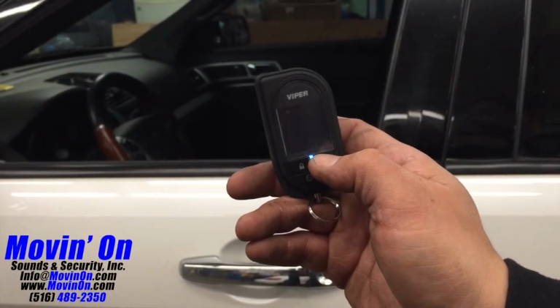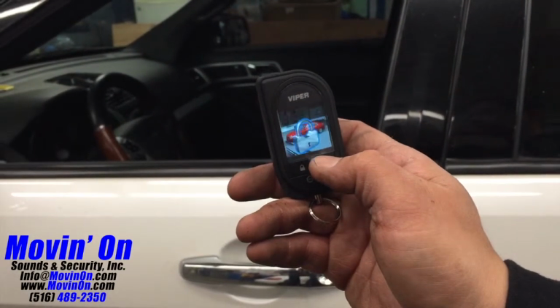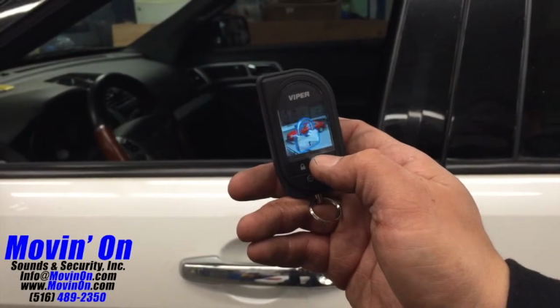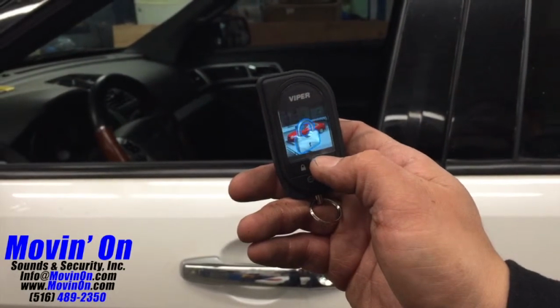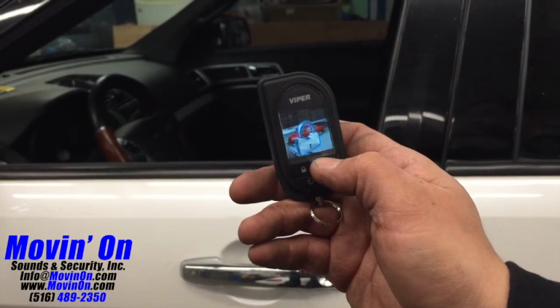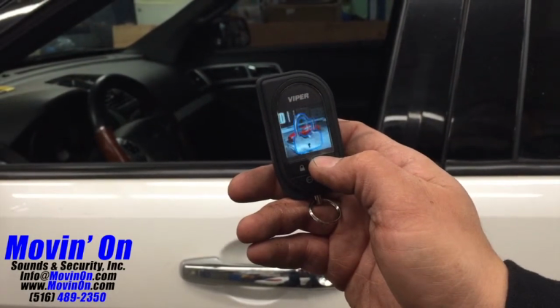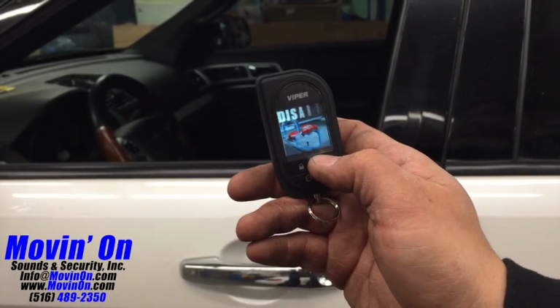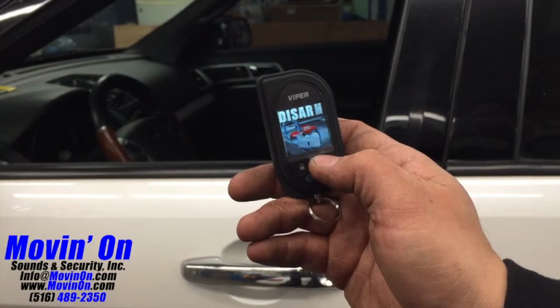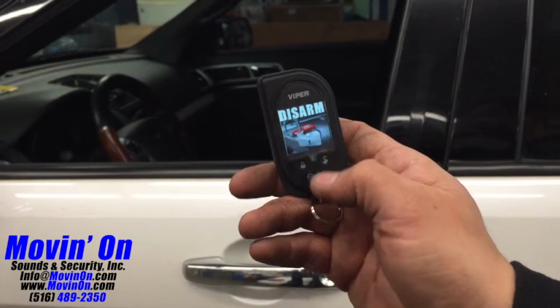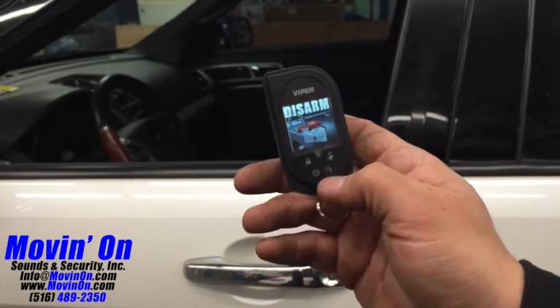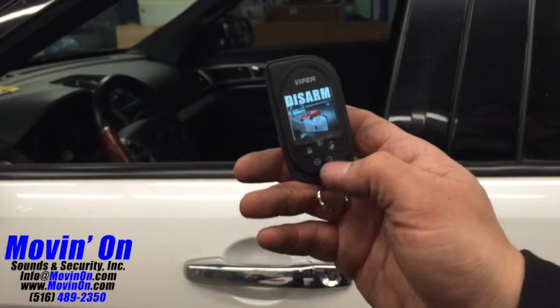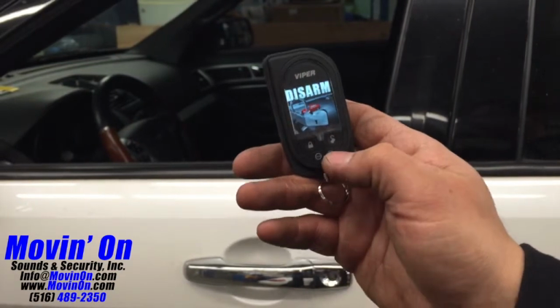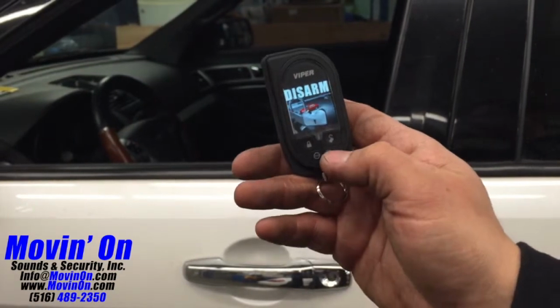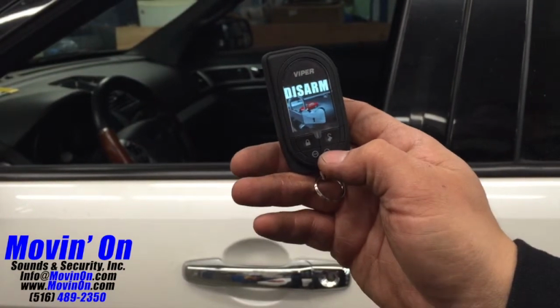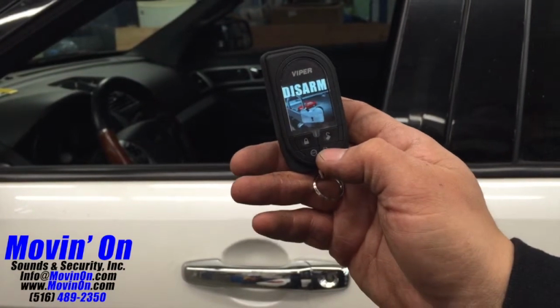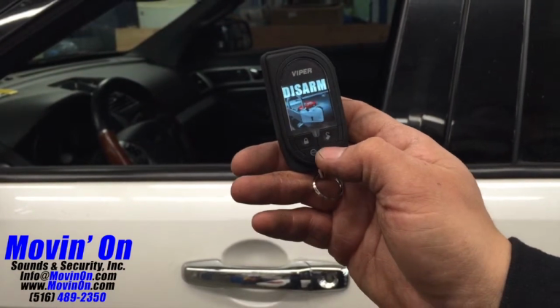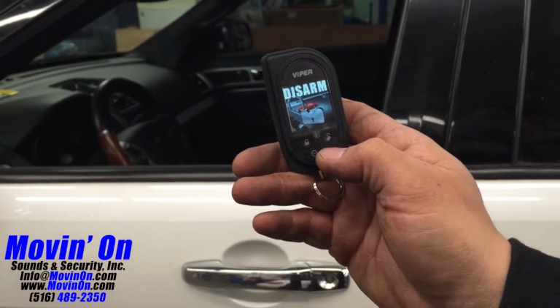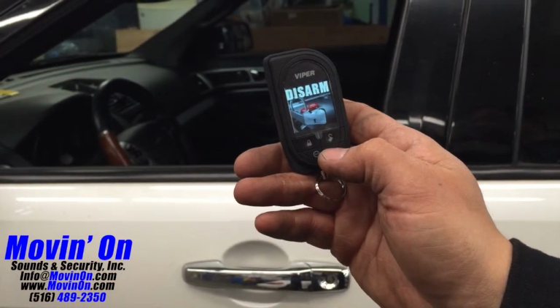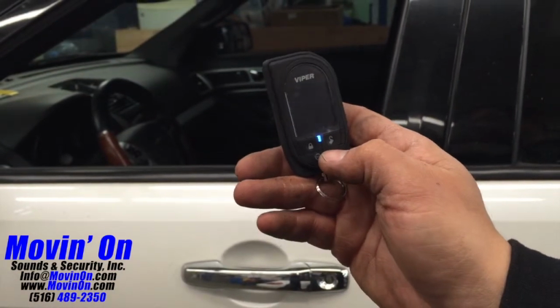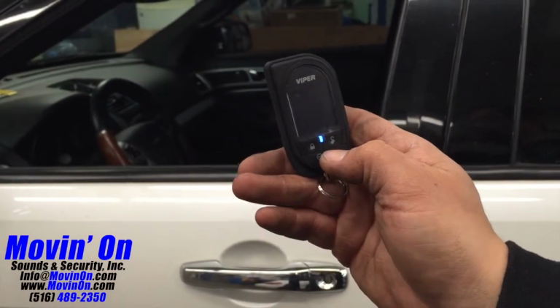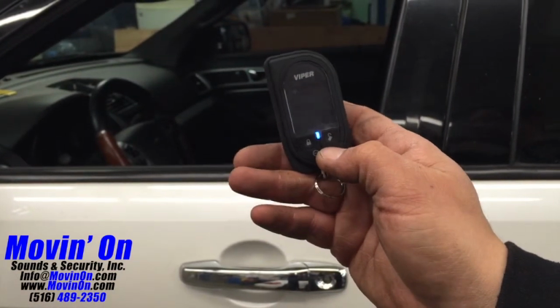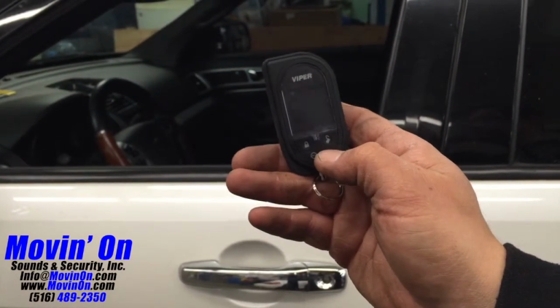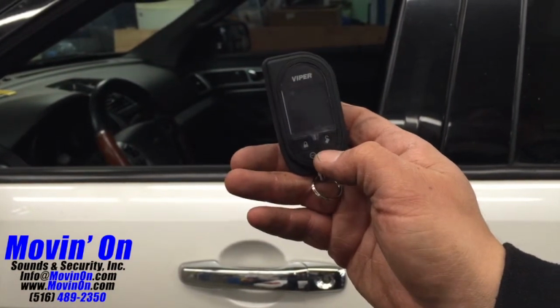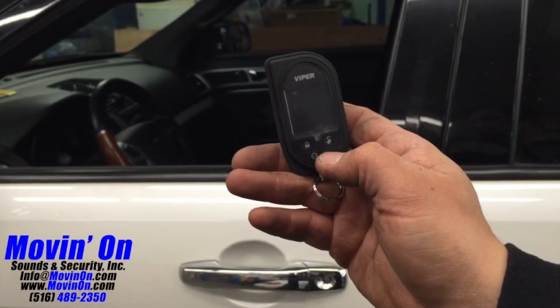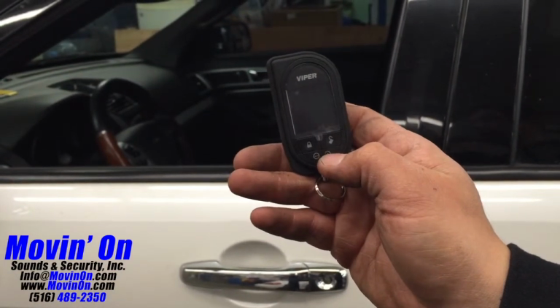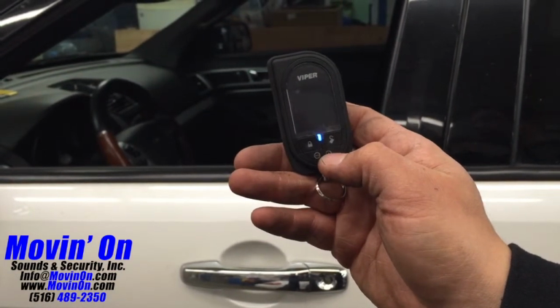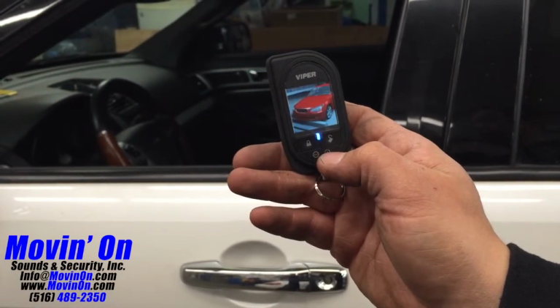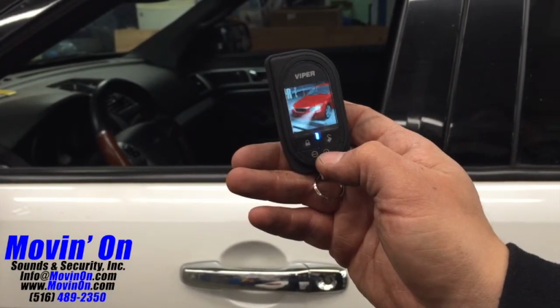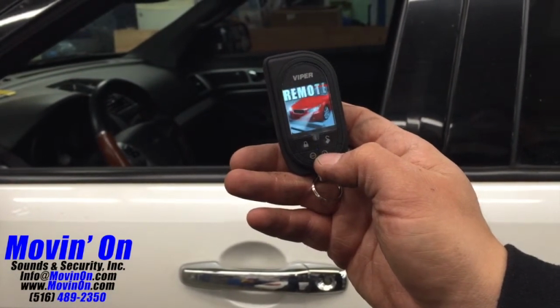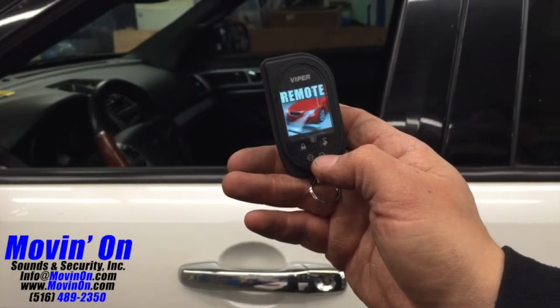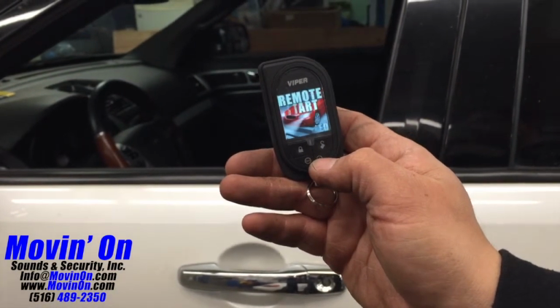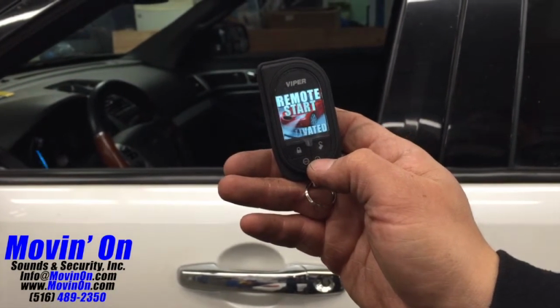Here we're showing the two-way transmitter: arming, disarming, and remote starting the vehicle.